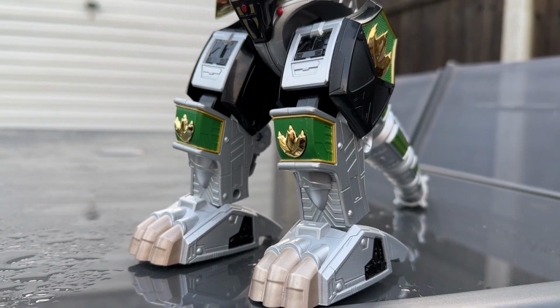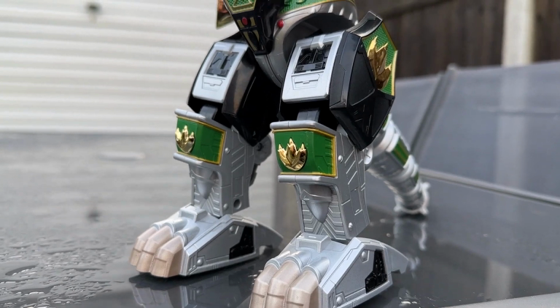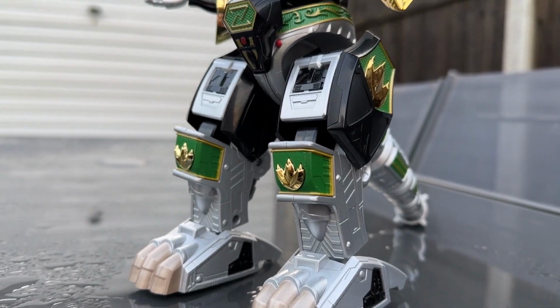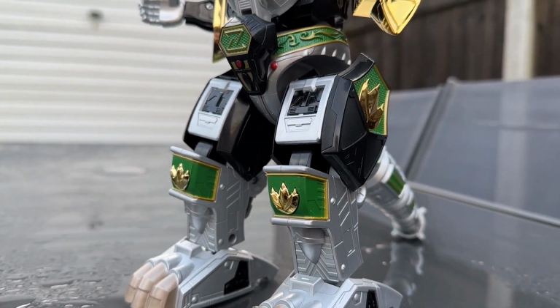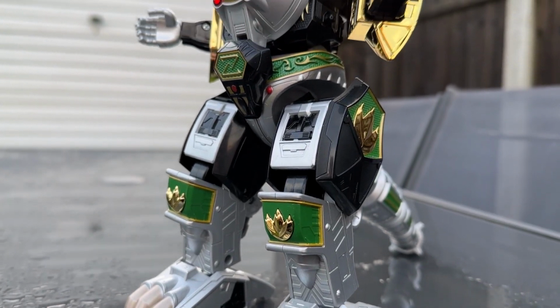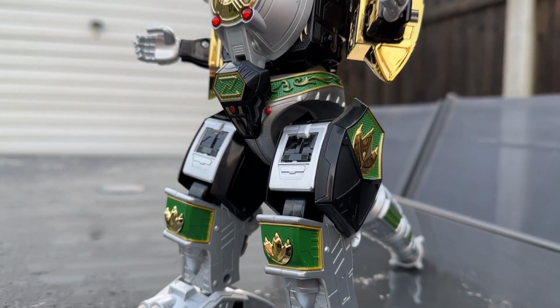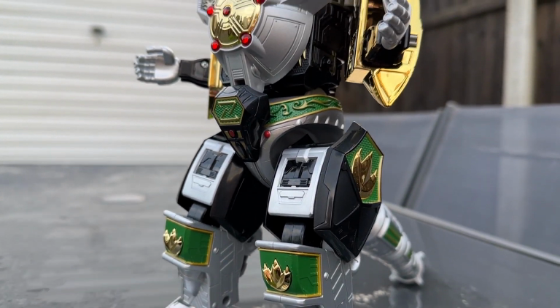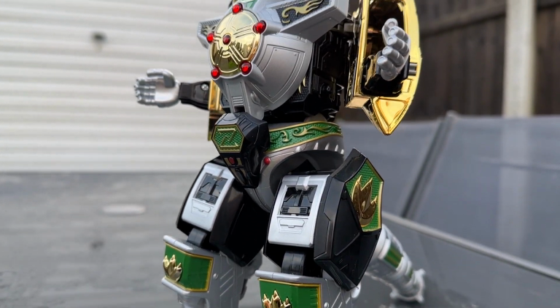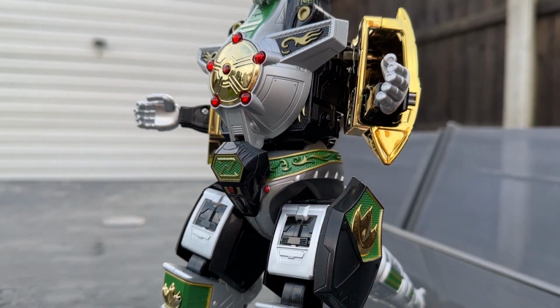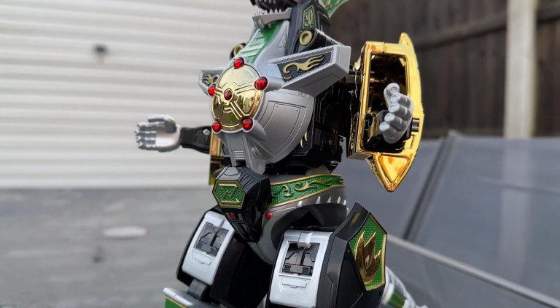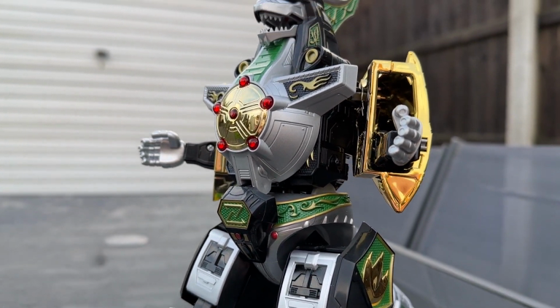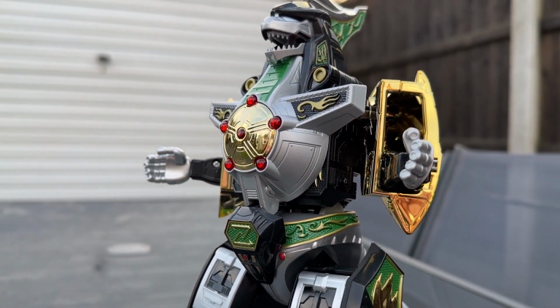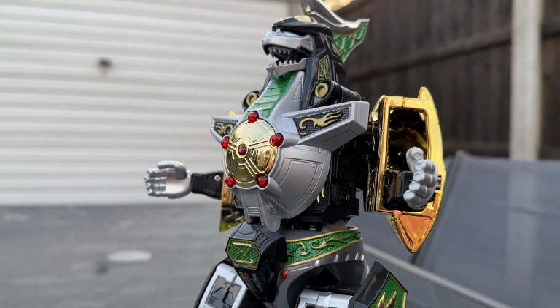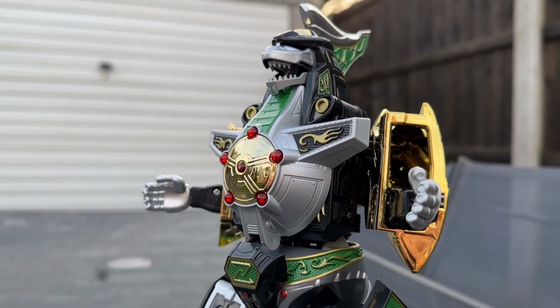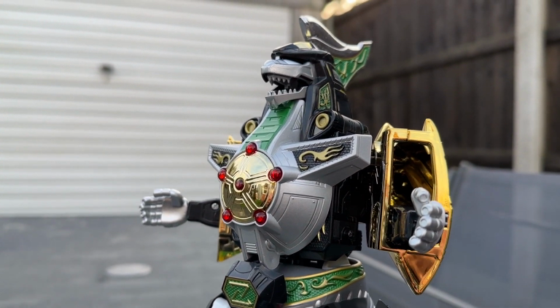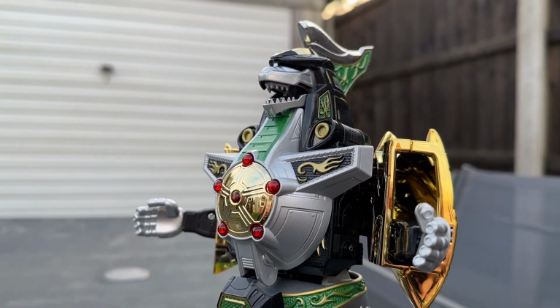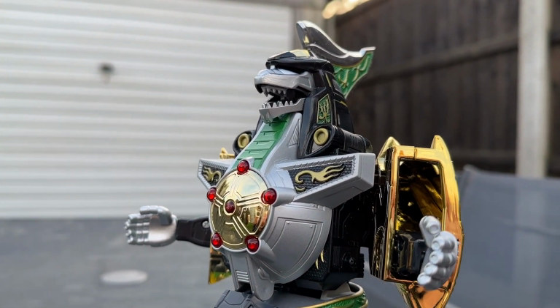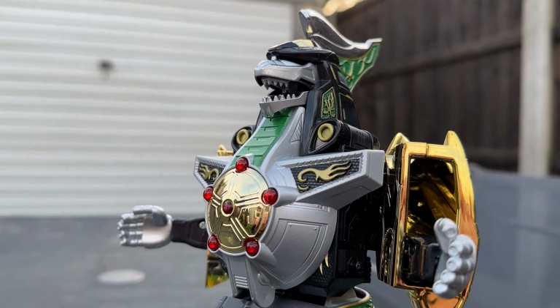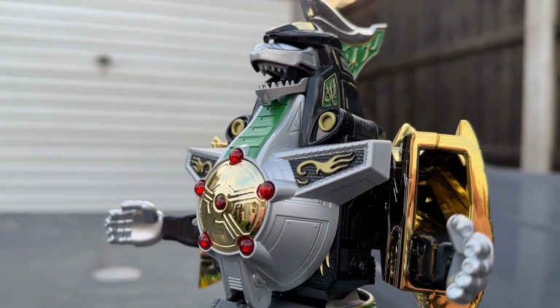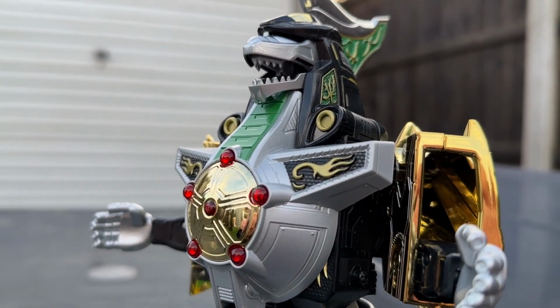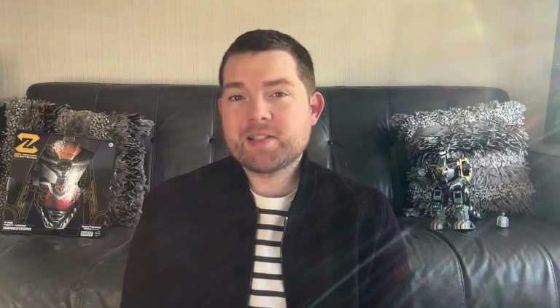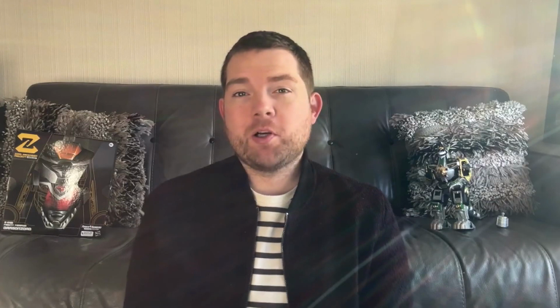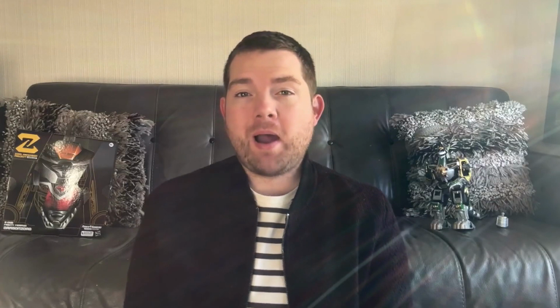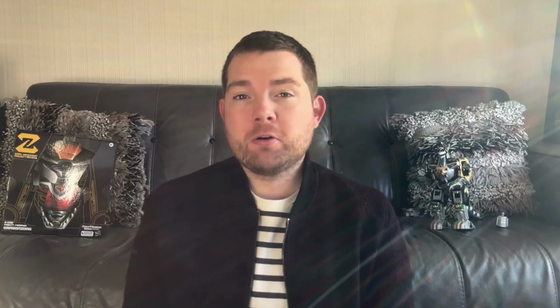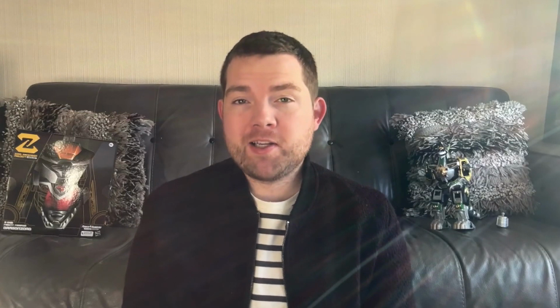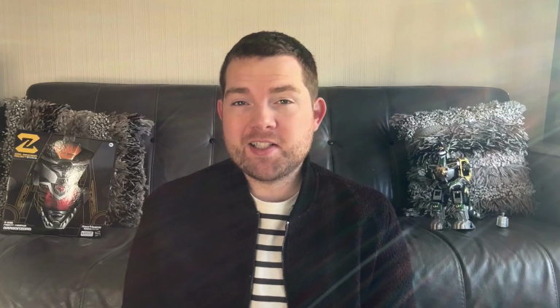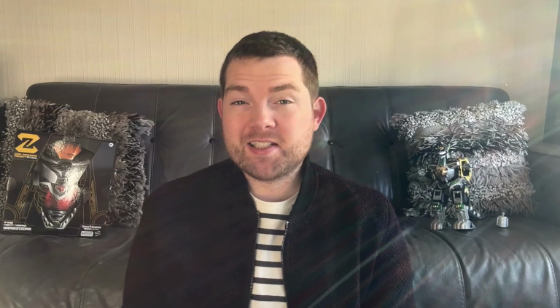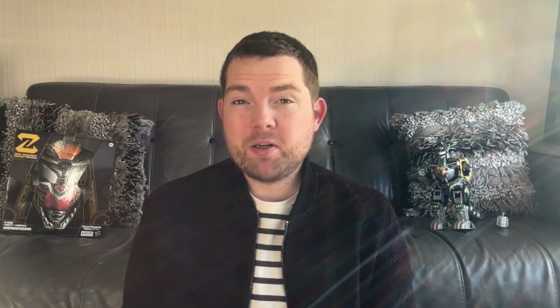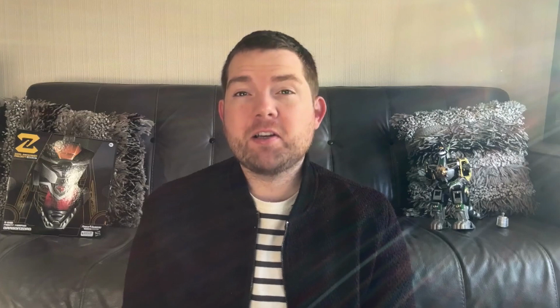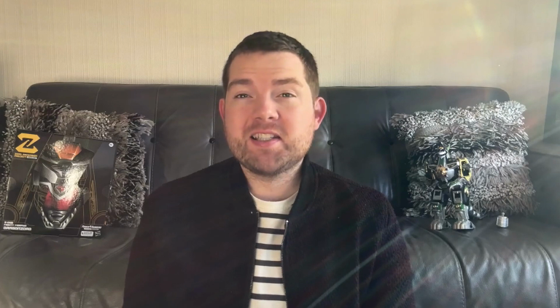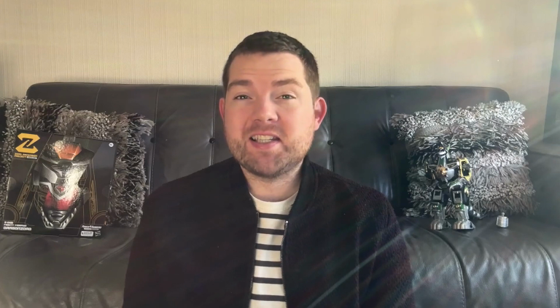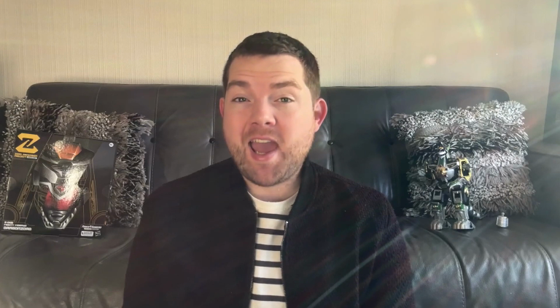Zap Dragonzord has been summoned and it might be my worst Hasbro Power Rangers experience yet.